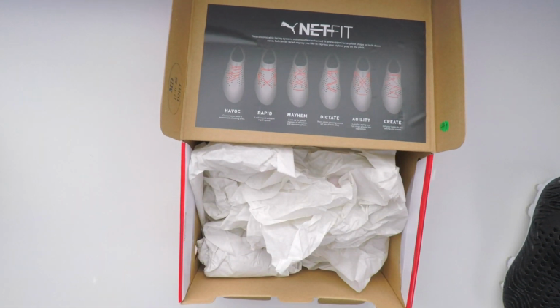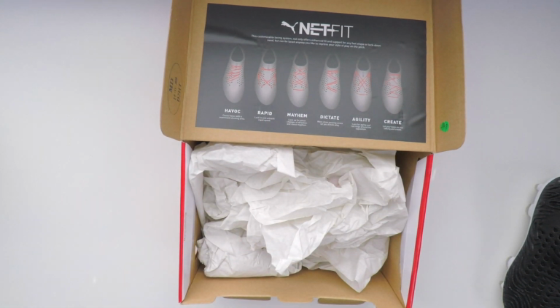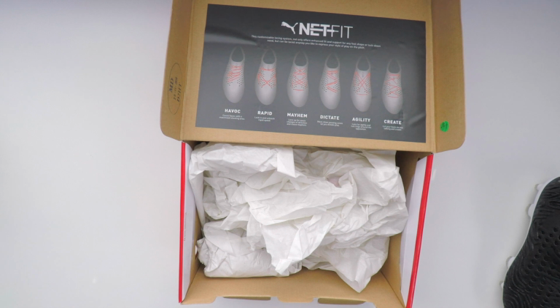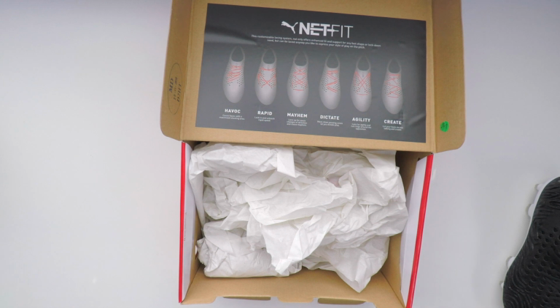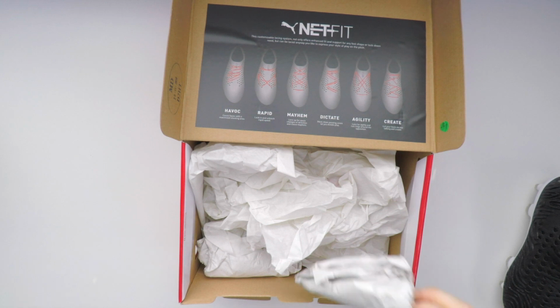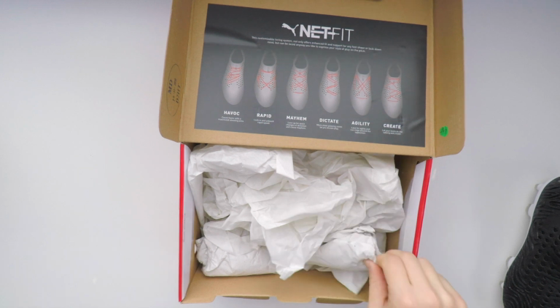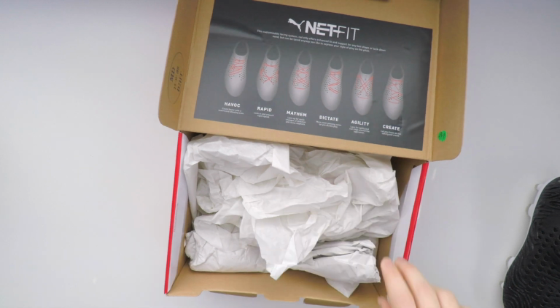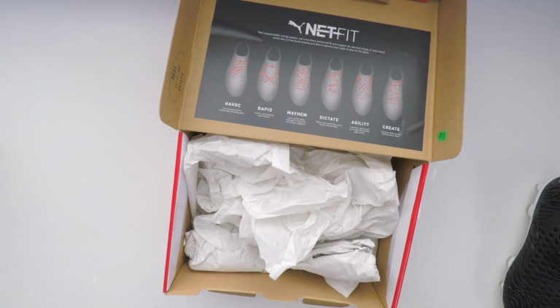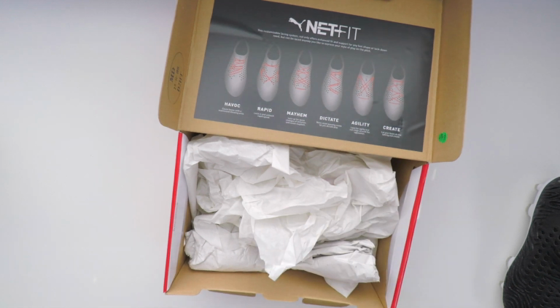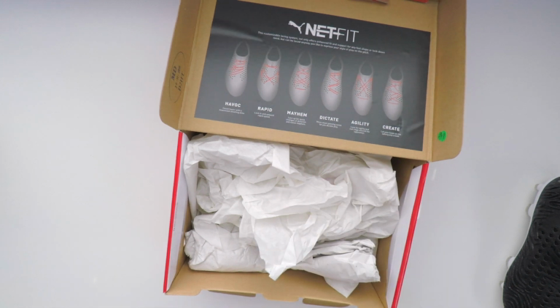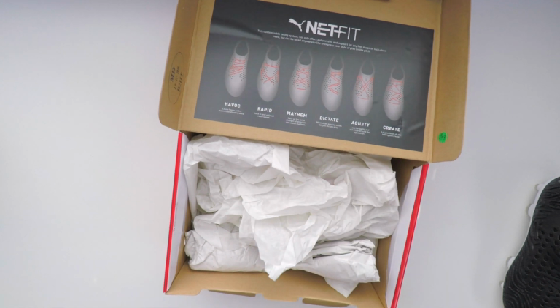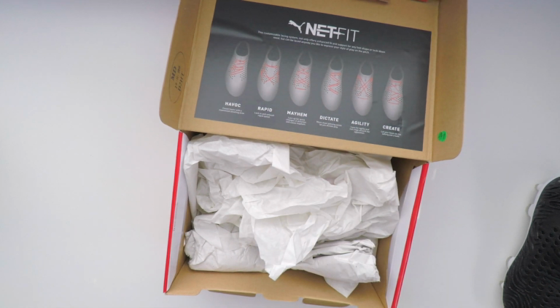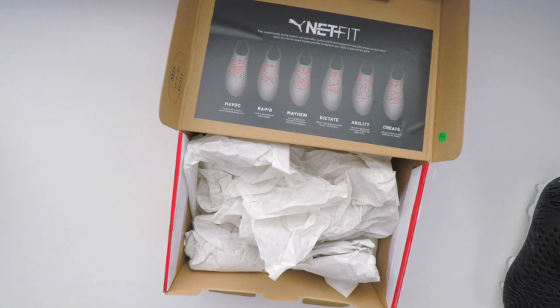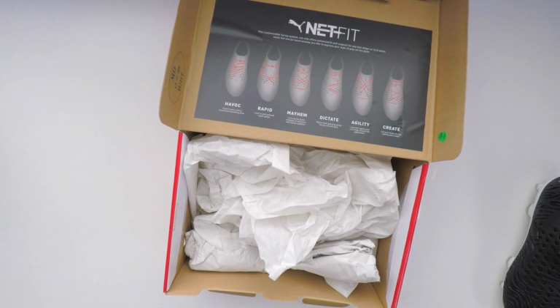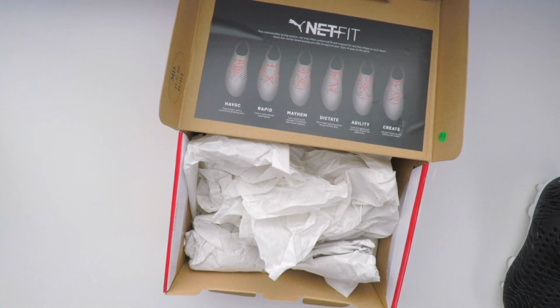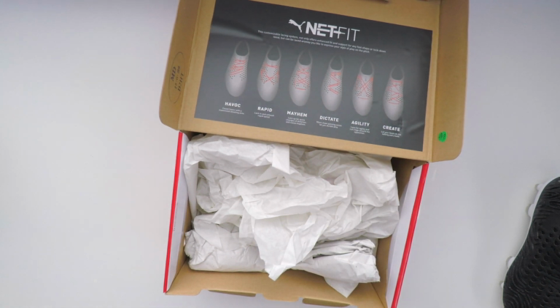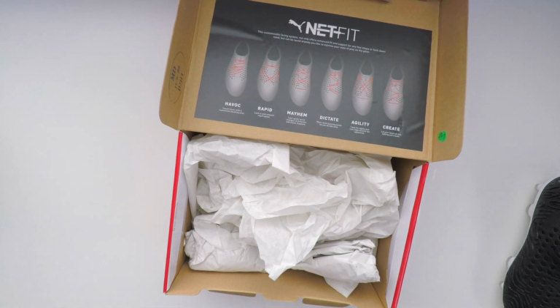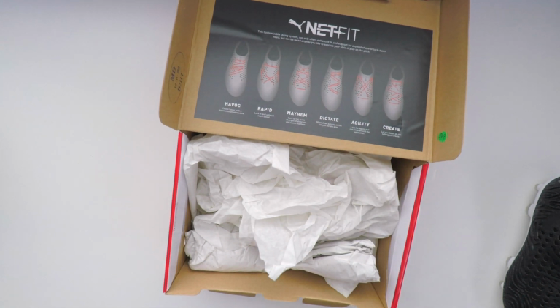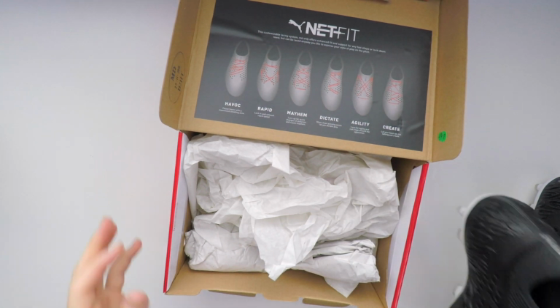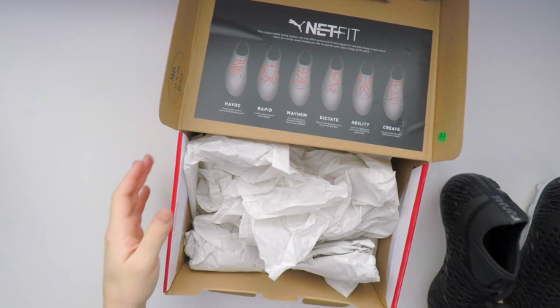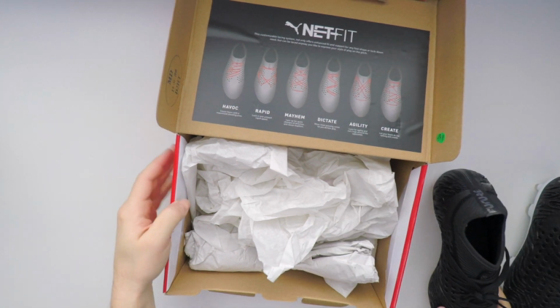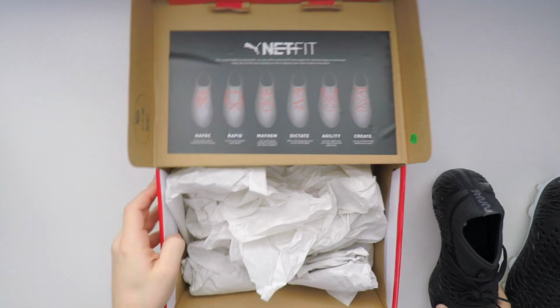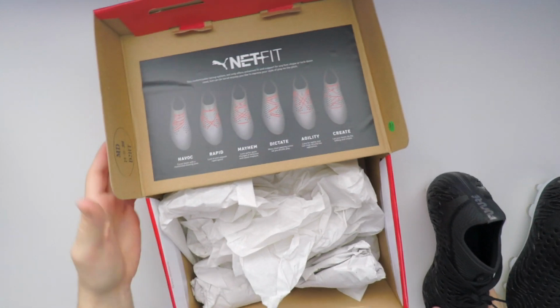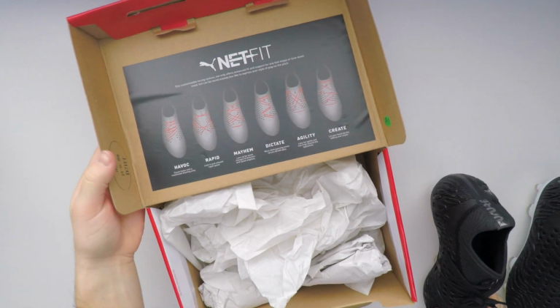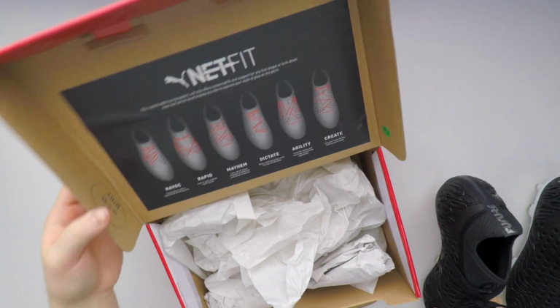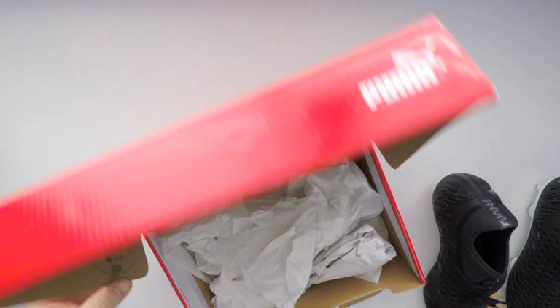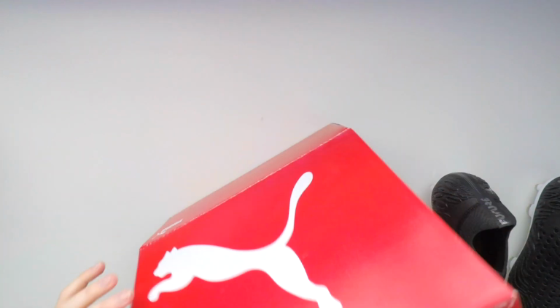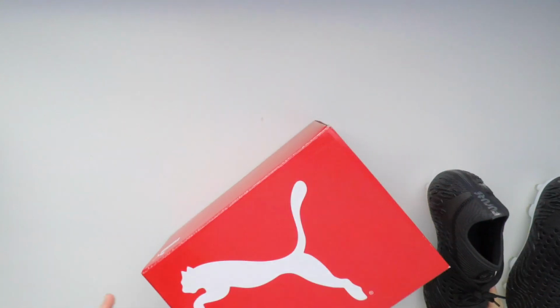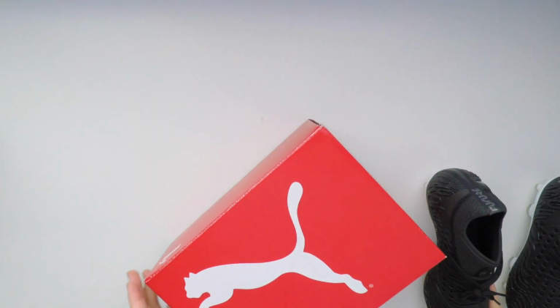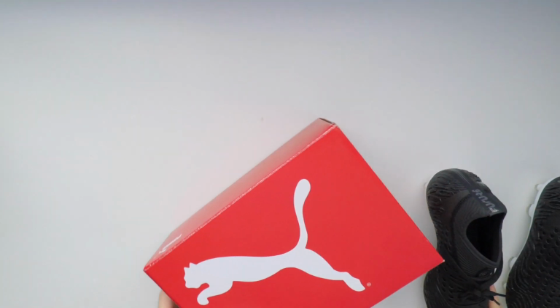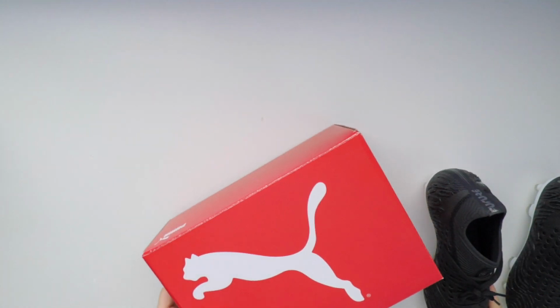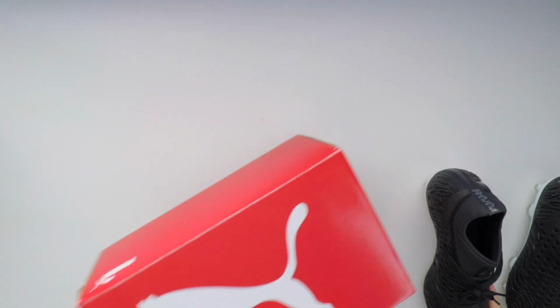Now these are pretty stealthy. I like these actually — they look really good right out of the box.